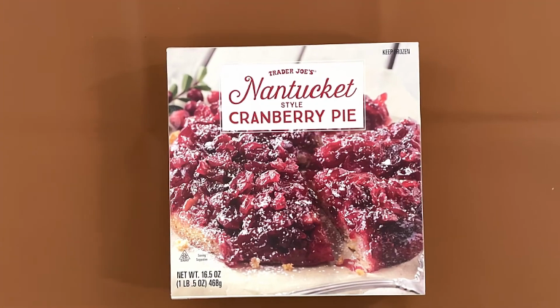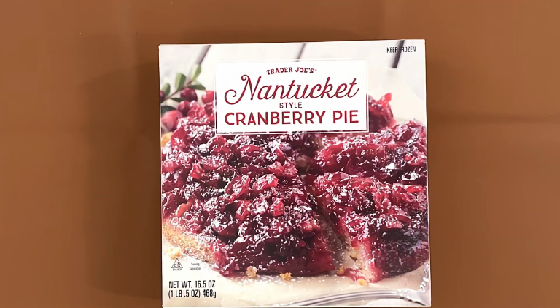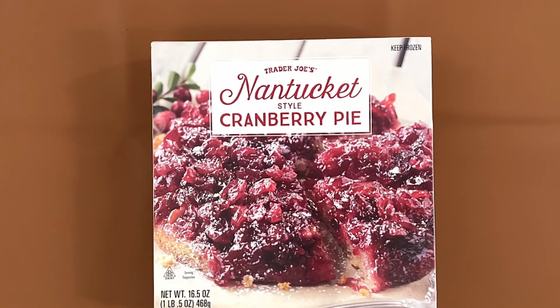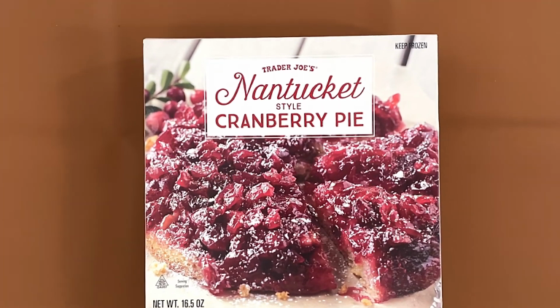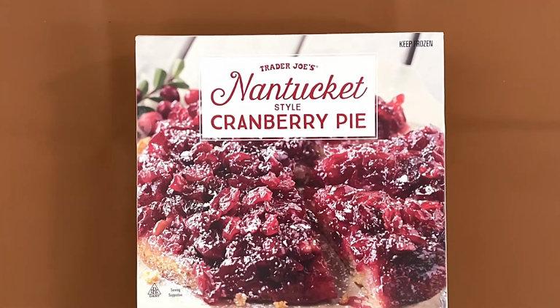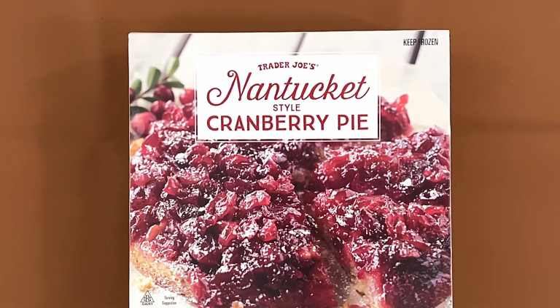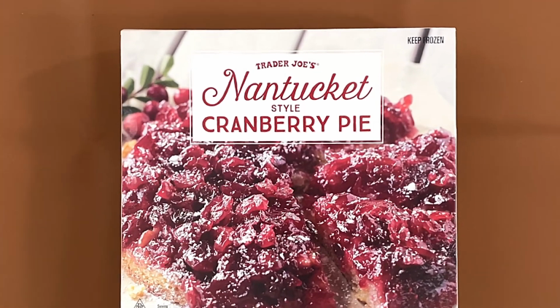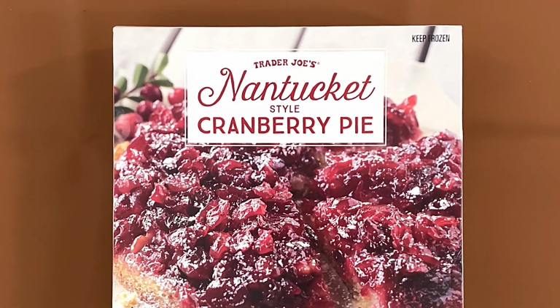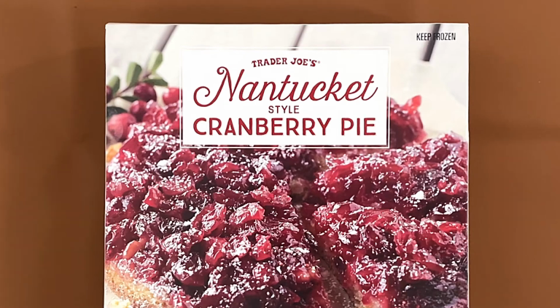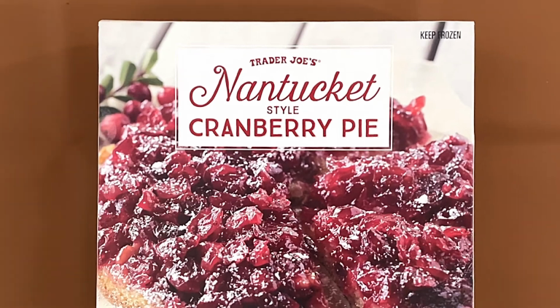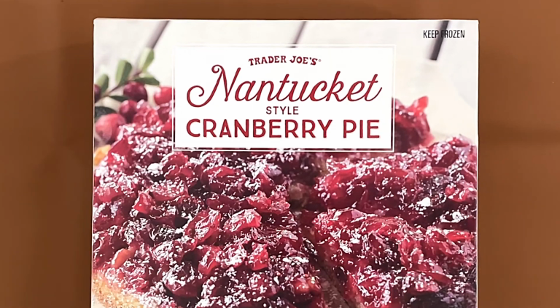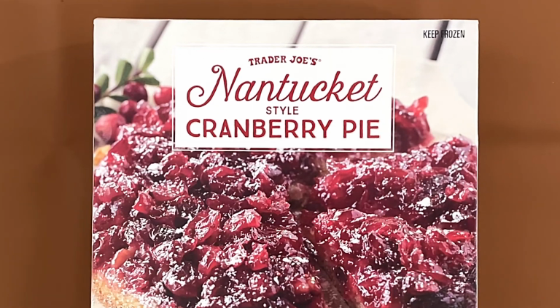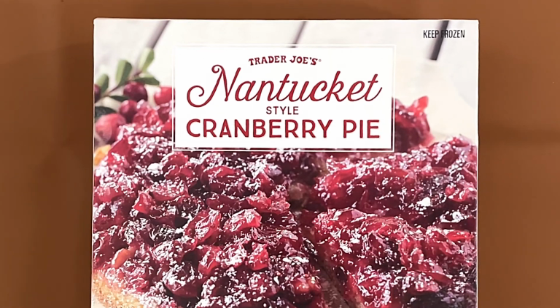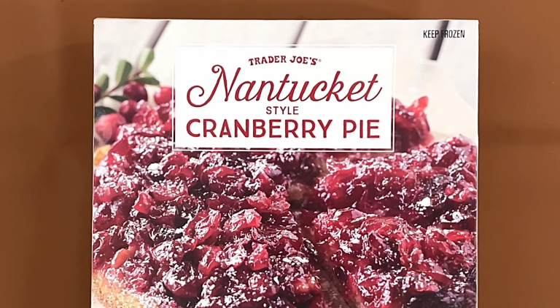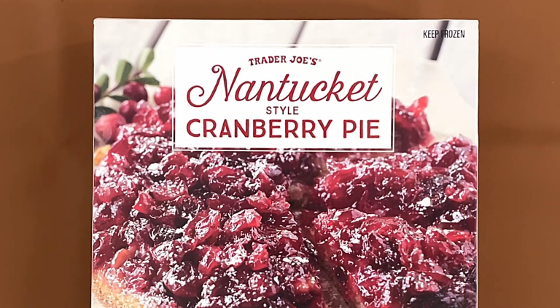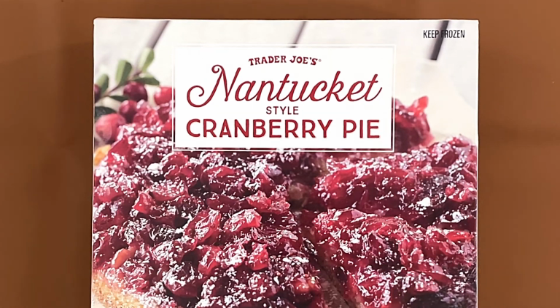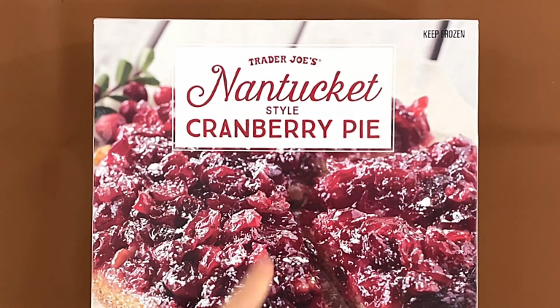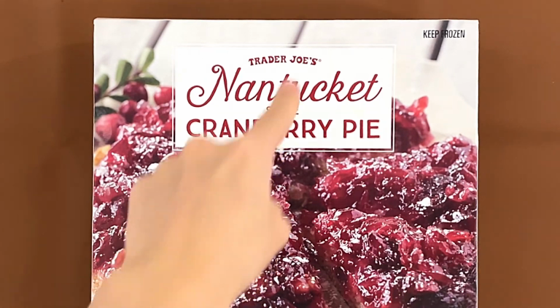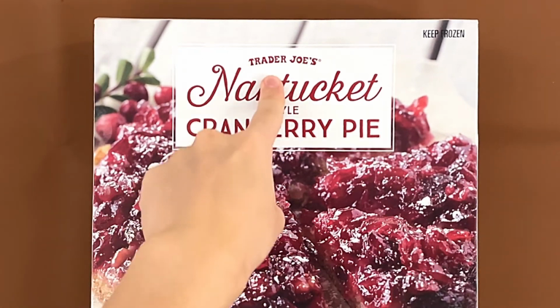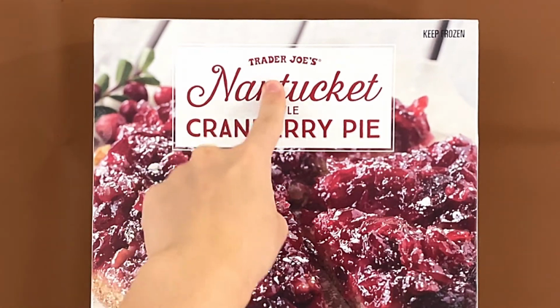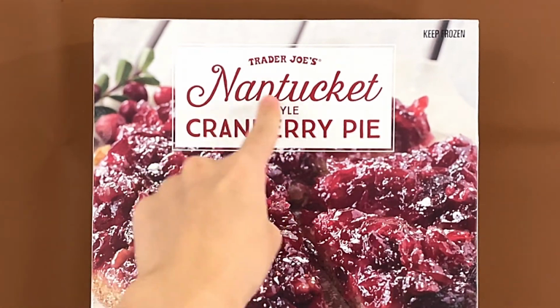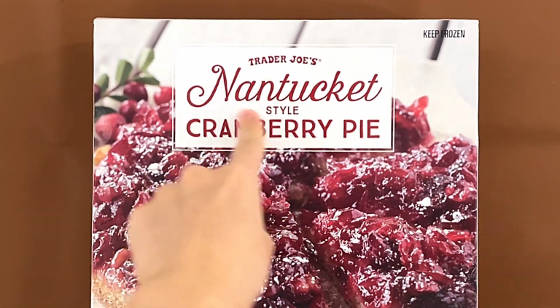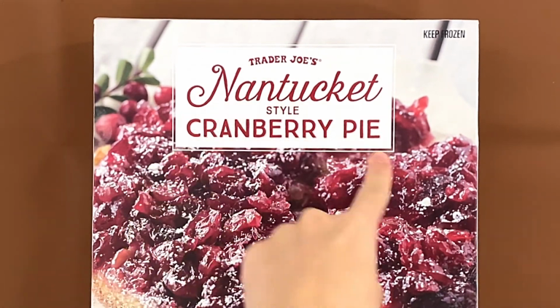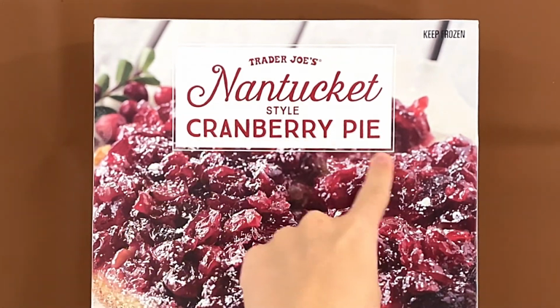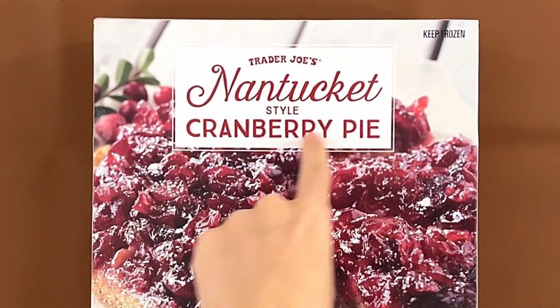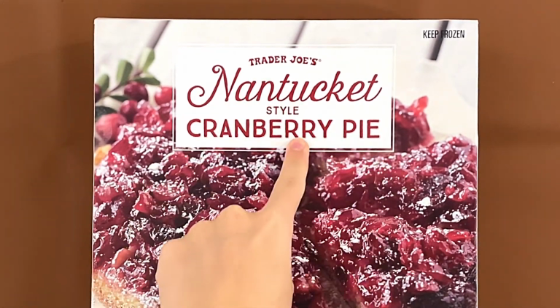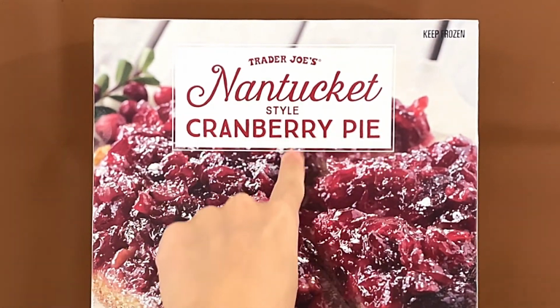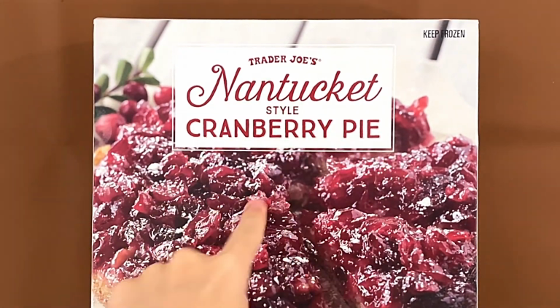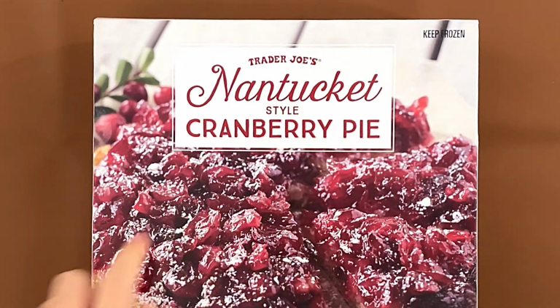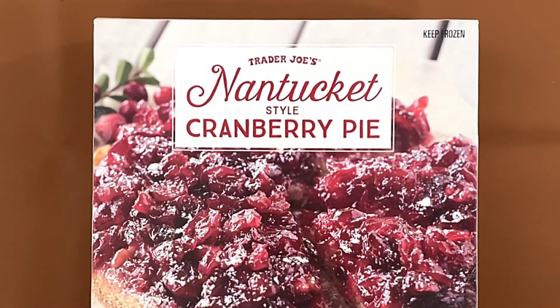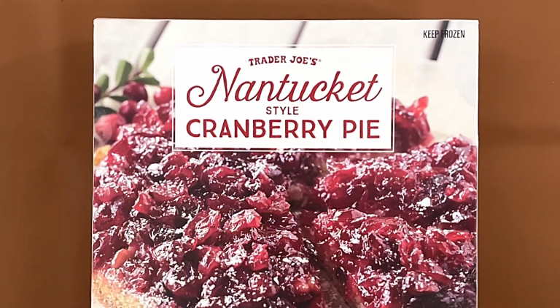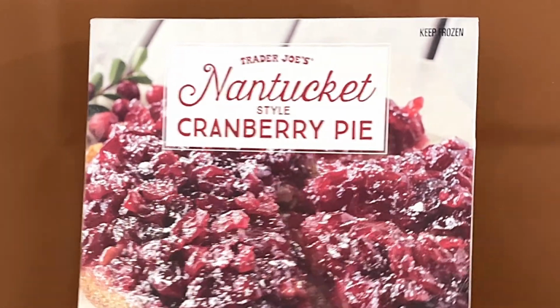Hello tiny reviewer friends! Today I'll be reviewing Trader Joe's Nantucket Style Cranberry Pie.